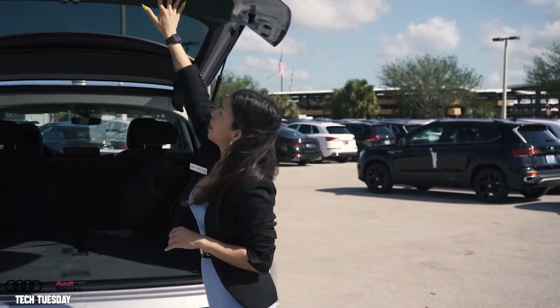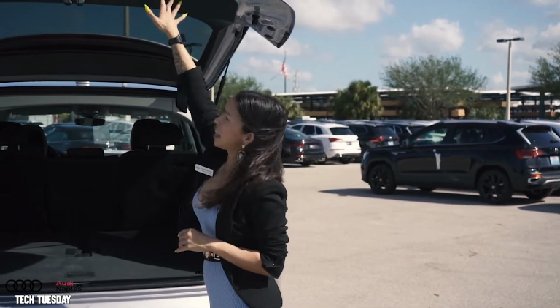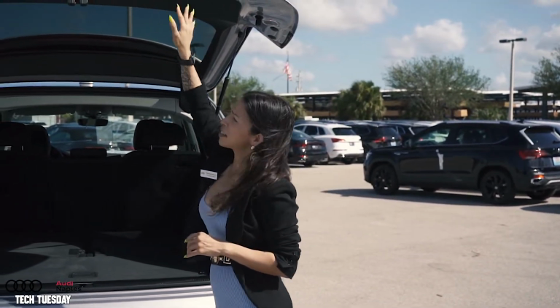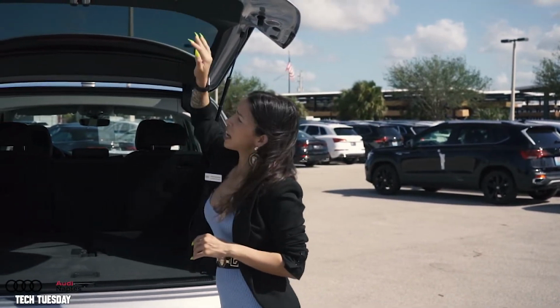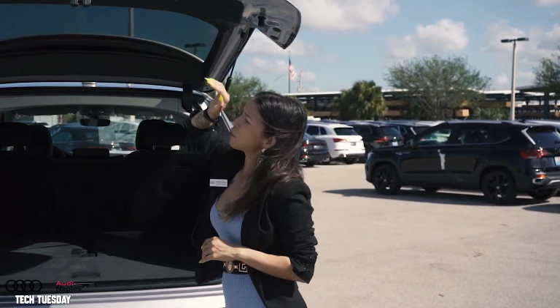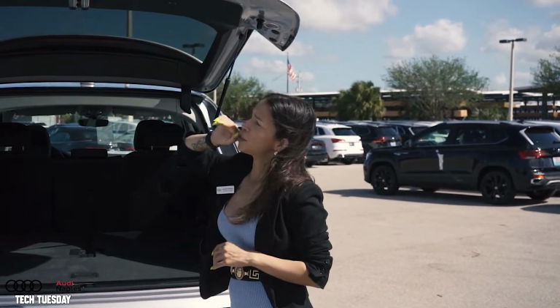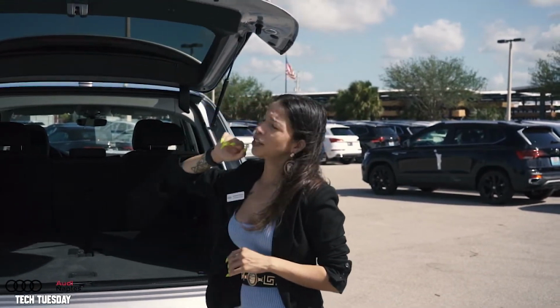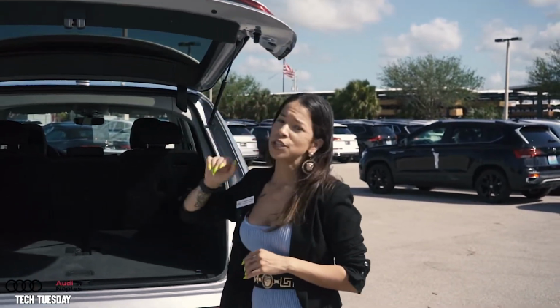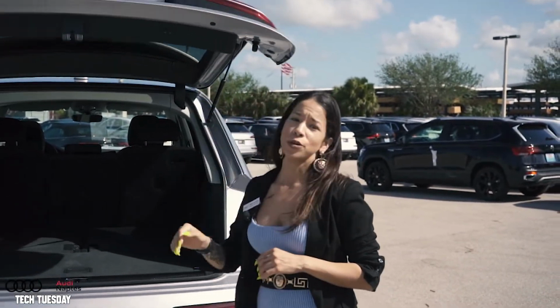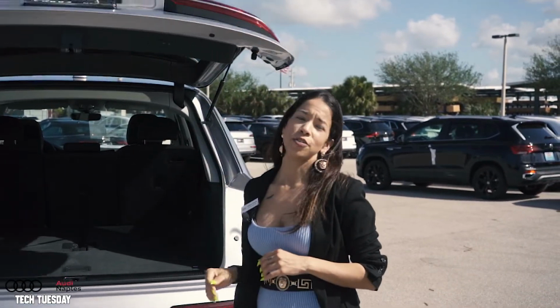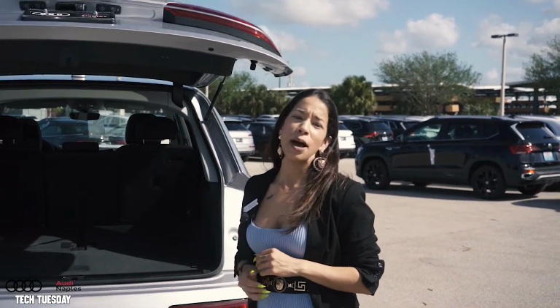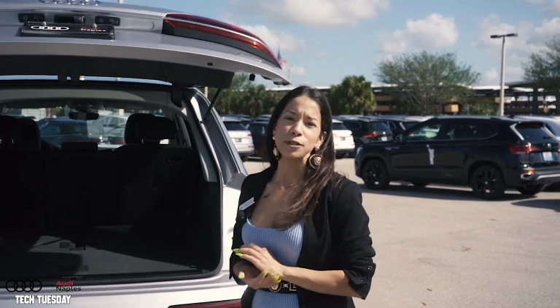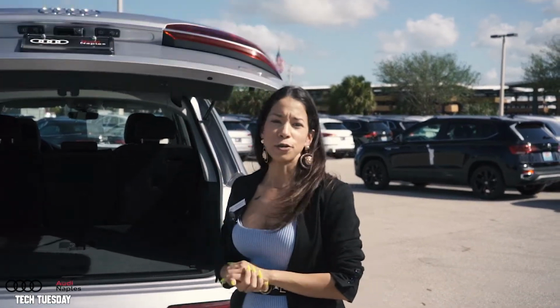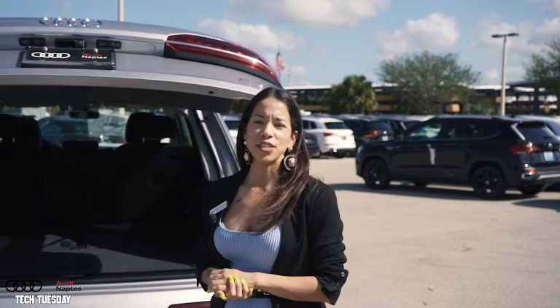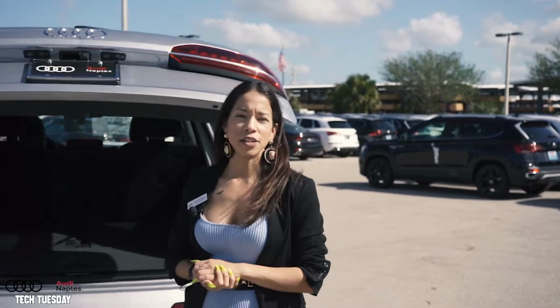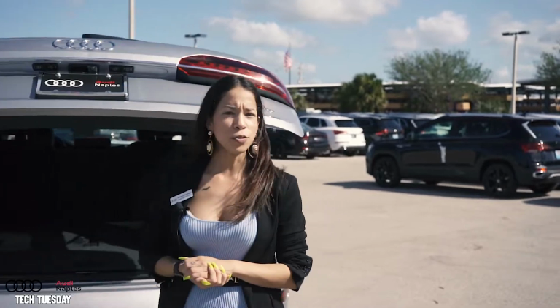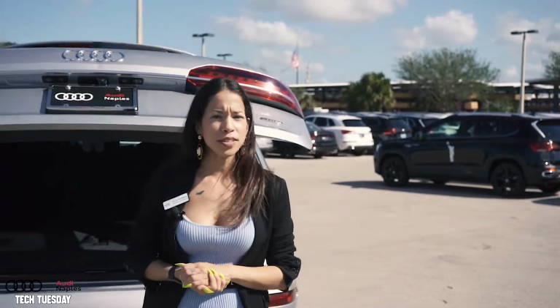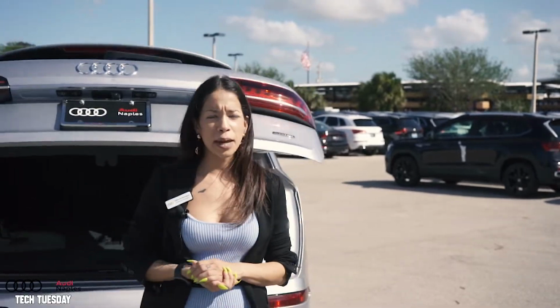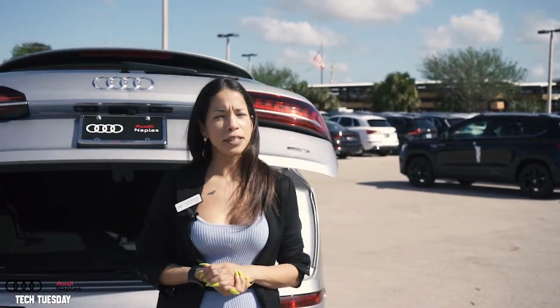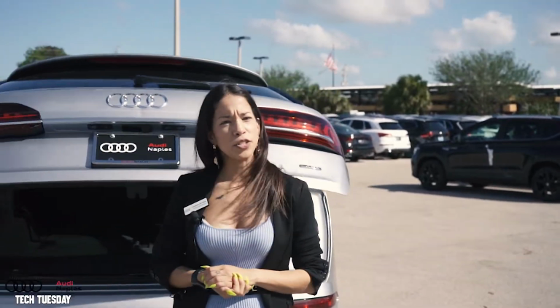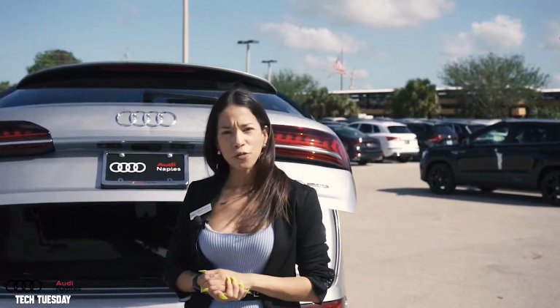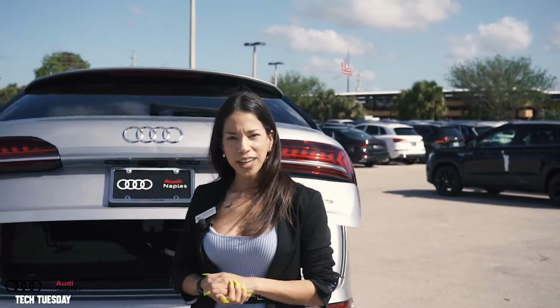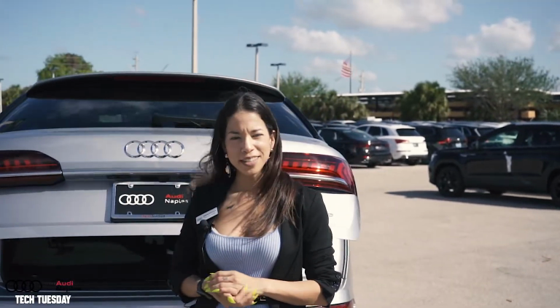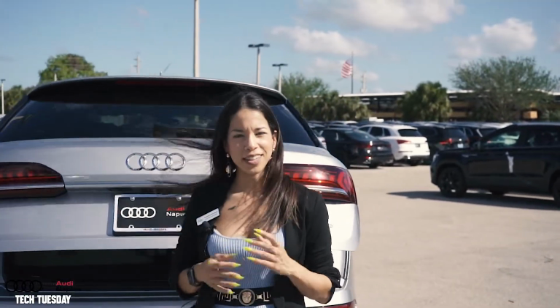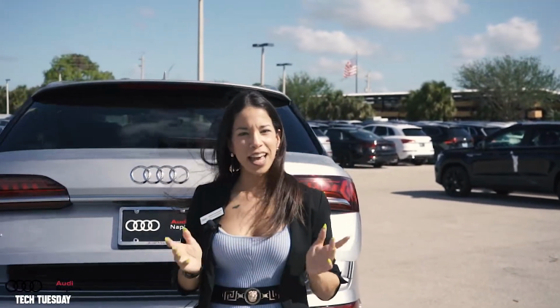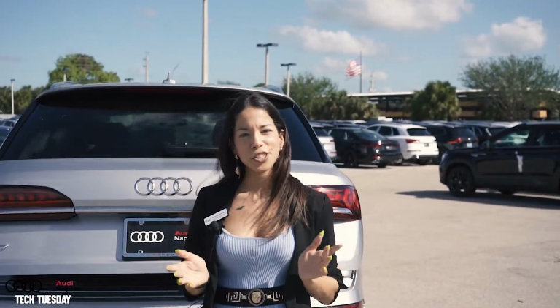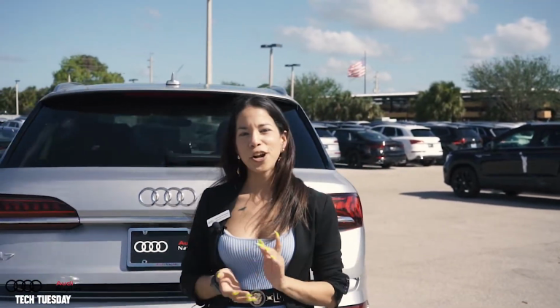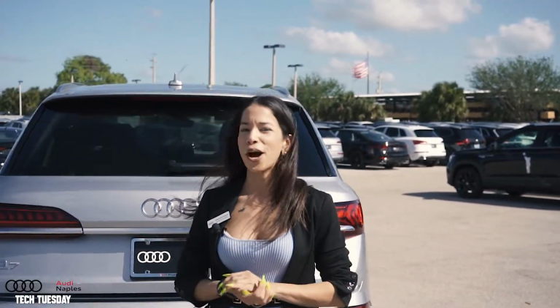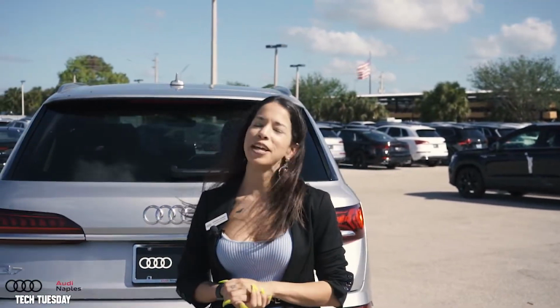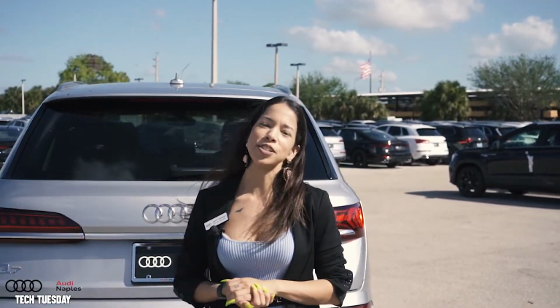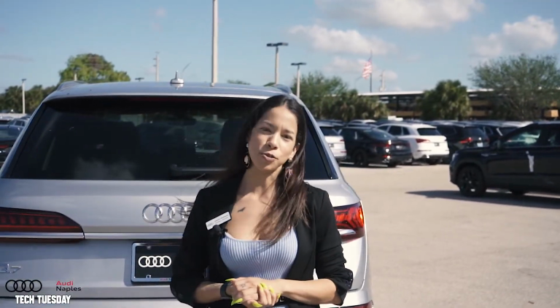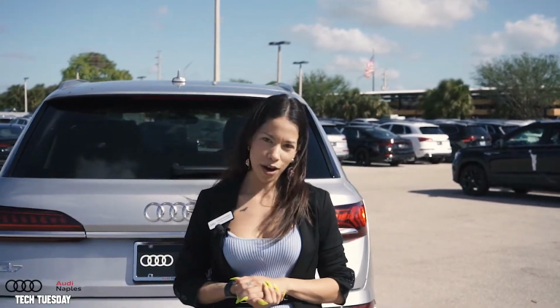Thanks again for tuning in to another episode of Tech Tuesday. Please don't forget to like, share, comment, and subscribe.